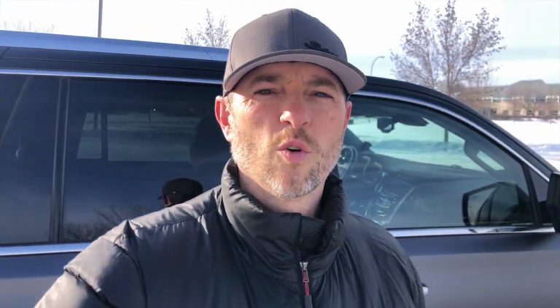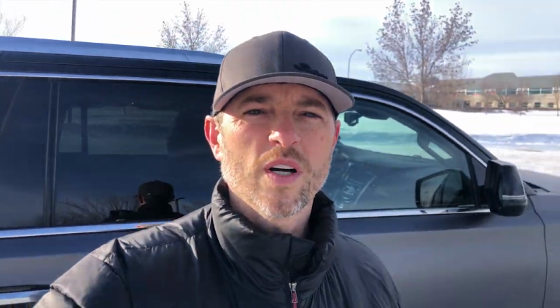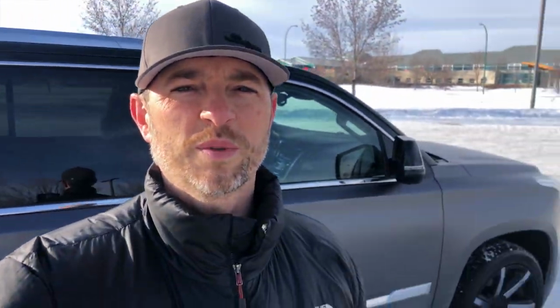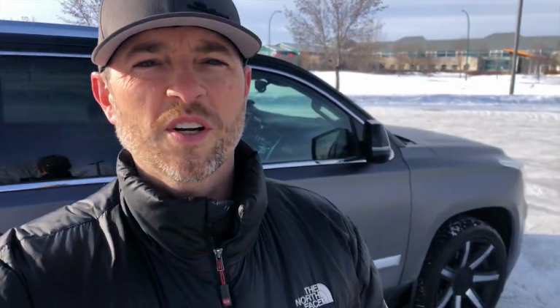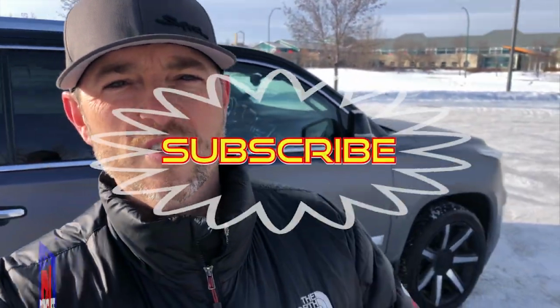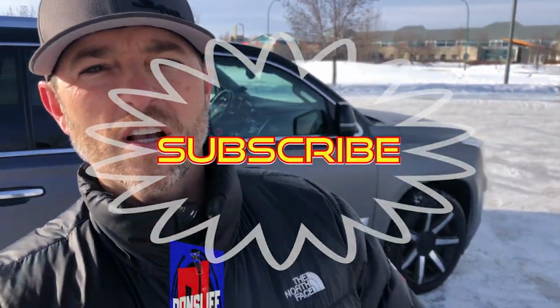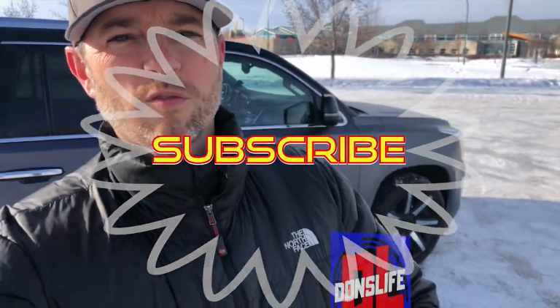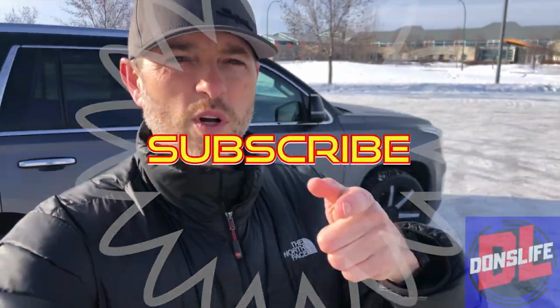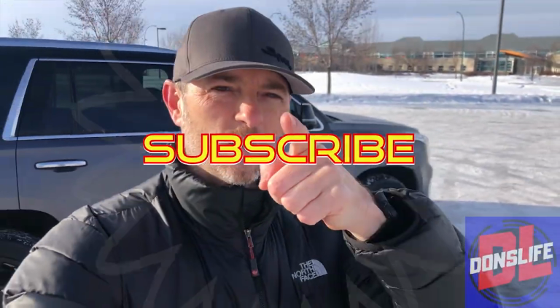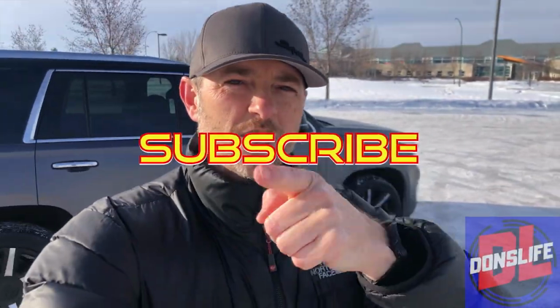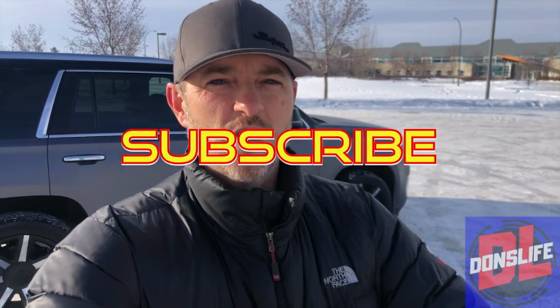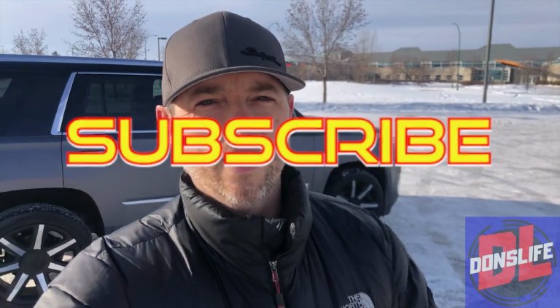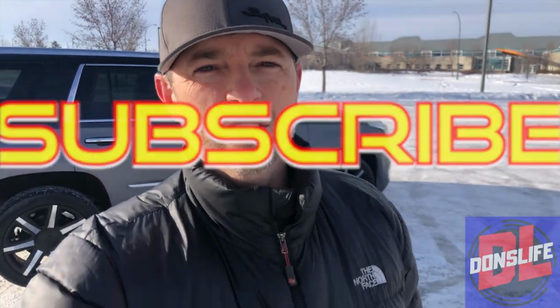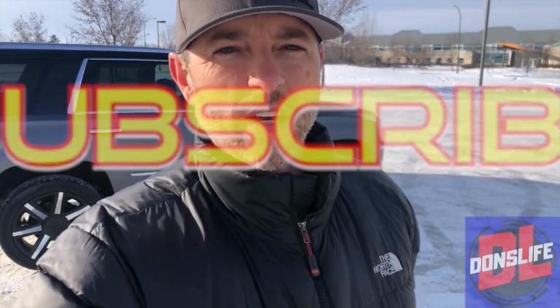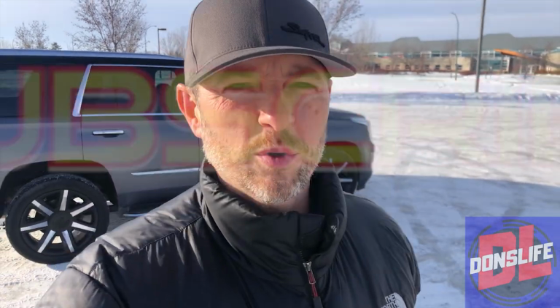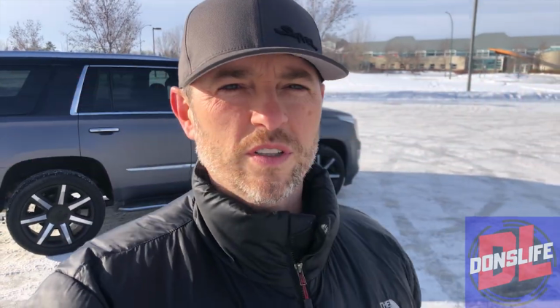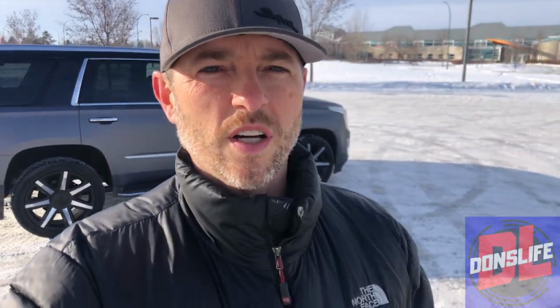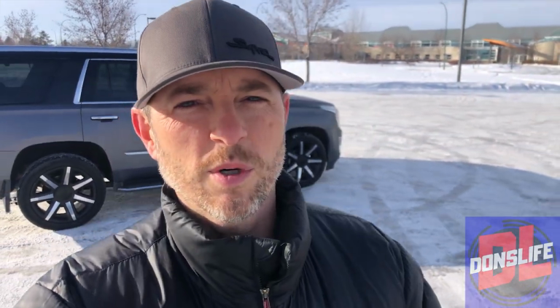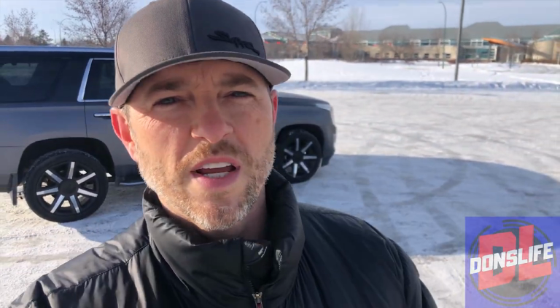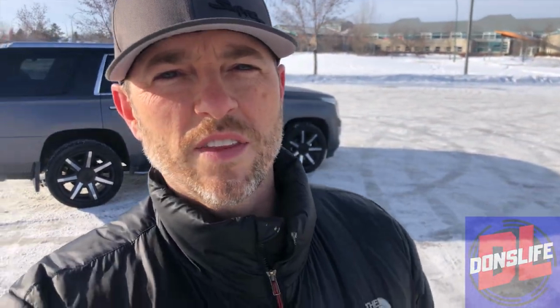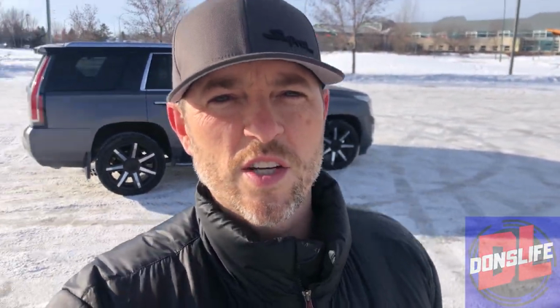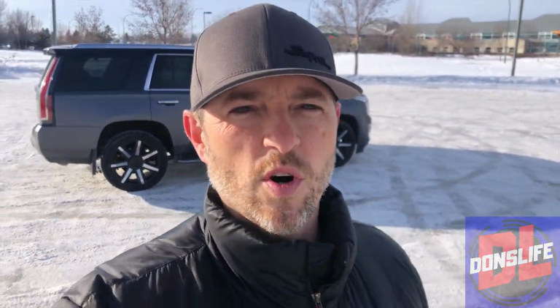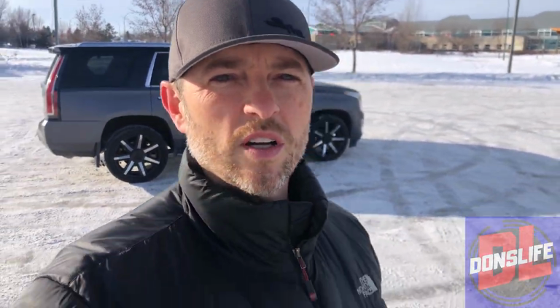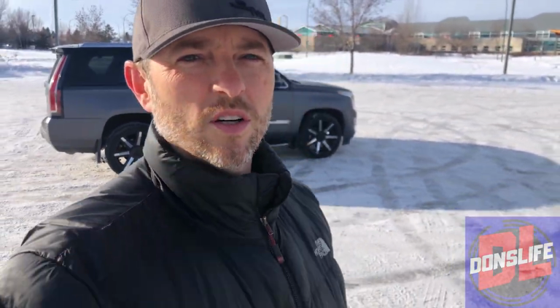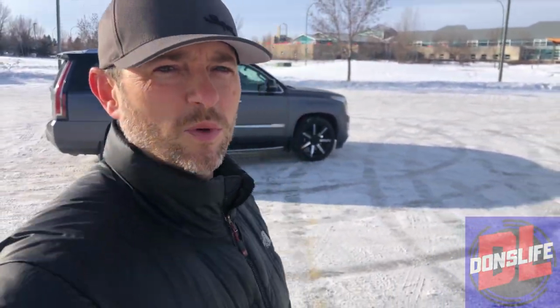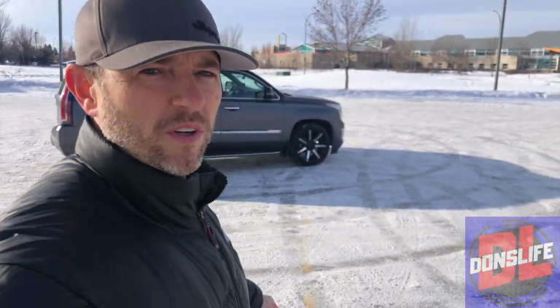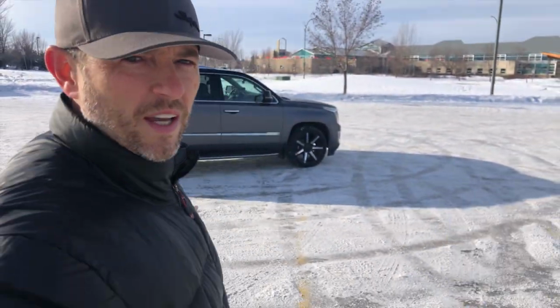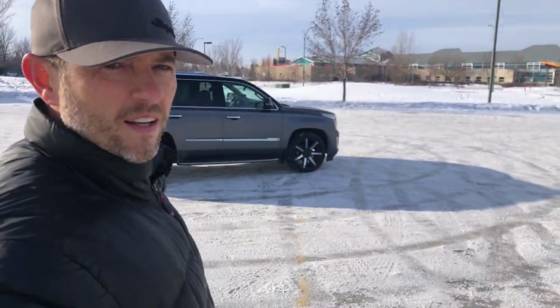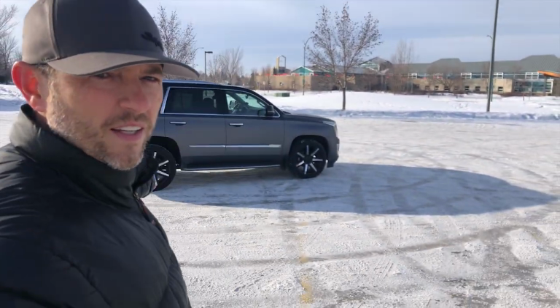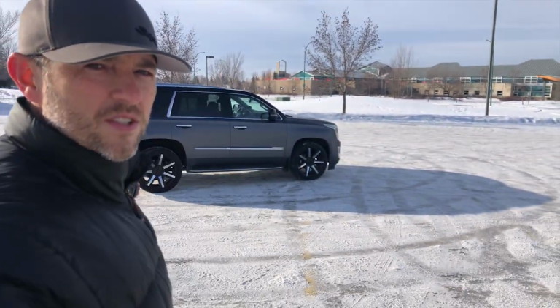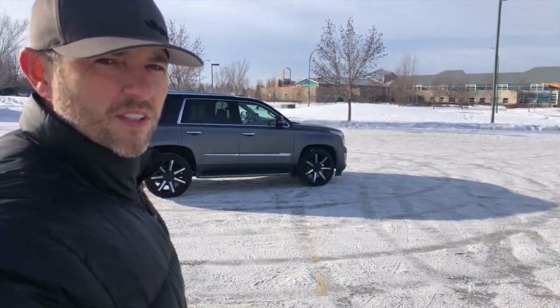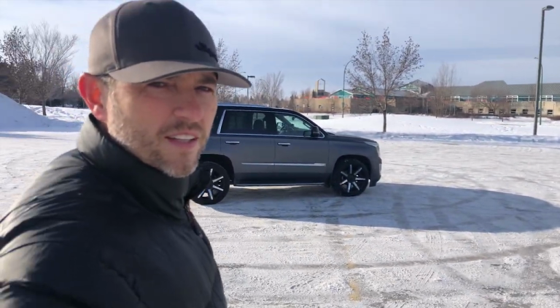Welcome to Don's Life. Welcome to the channel. Today we're going to talk about 10 things wrong with our Cadillac Escalade.